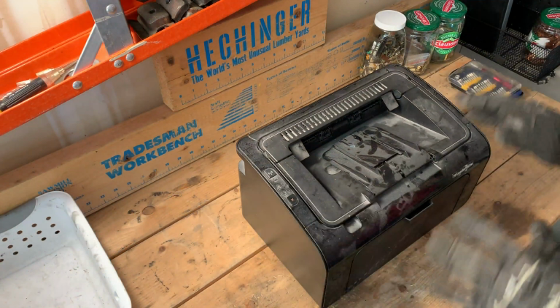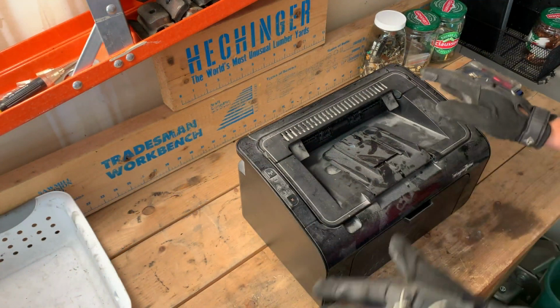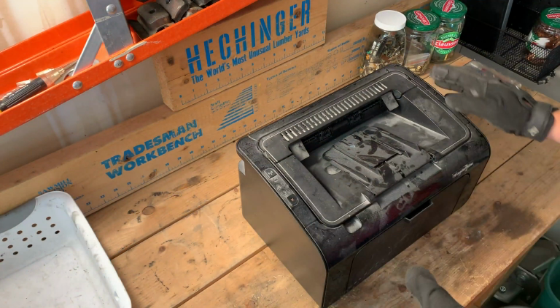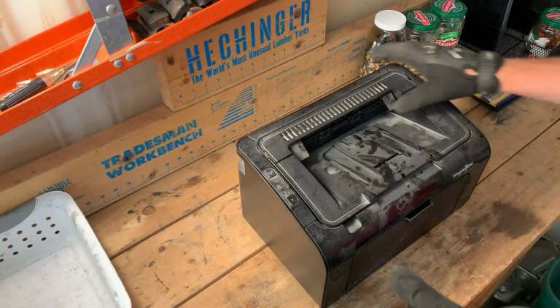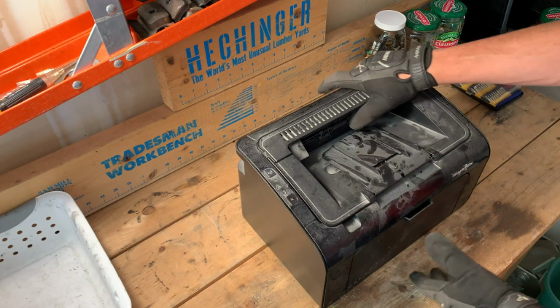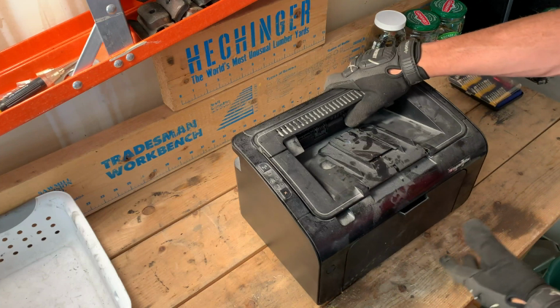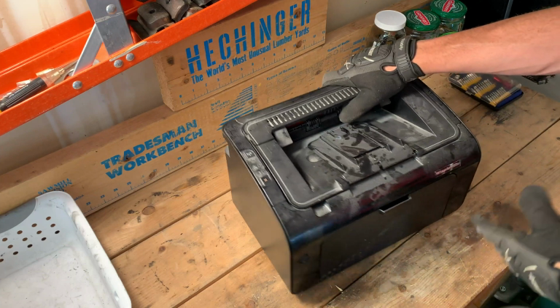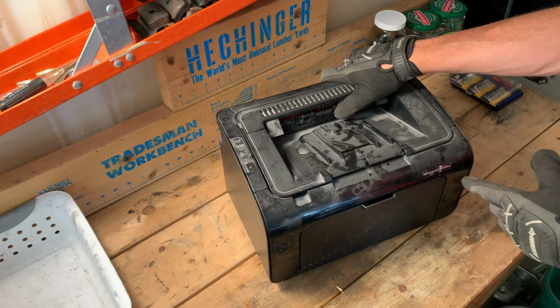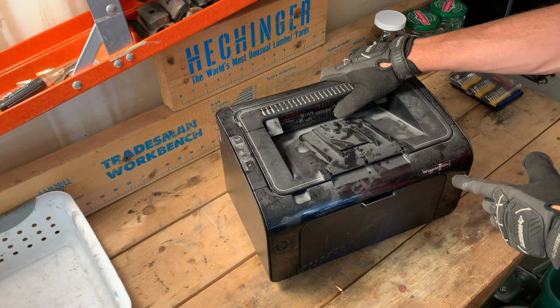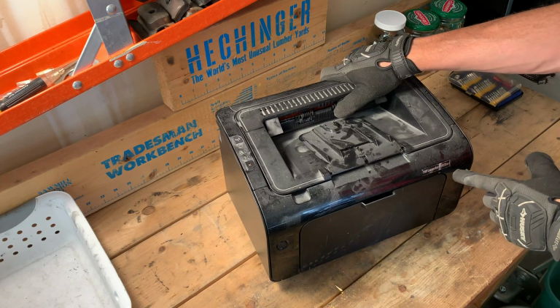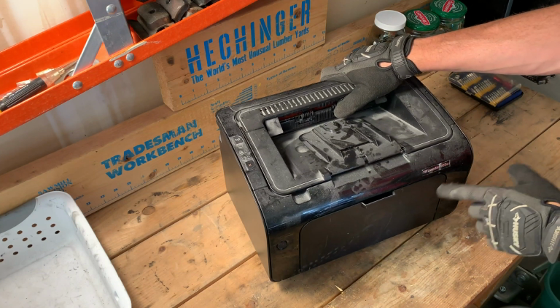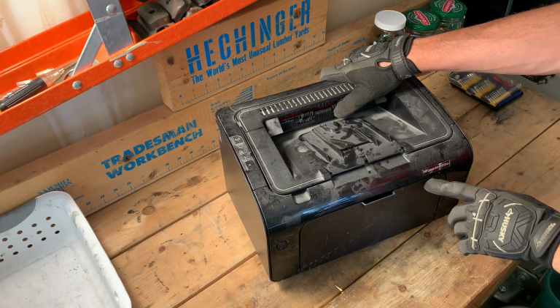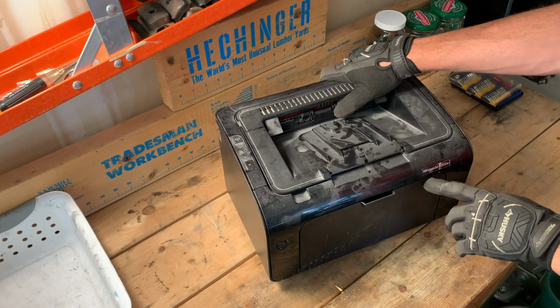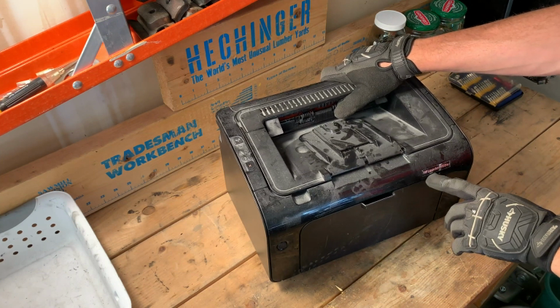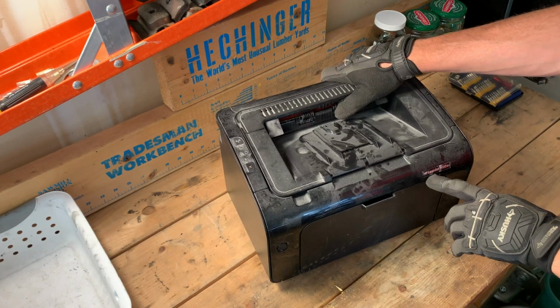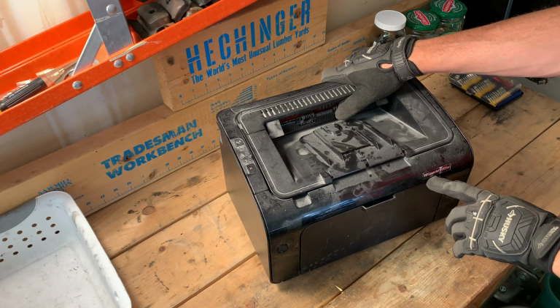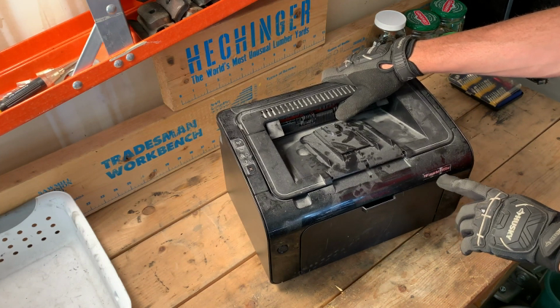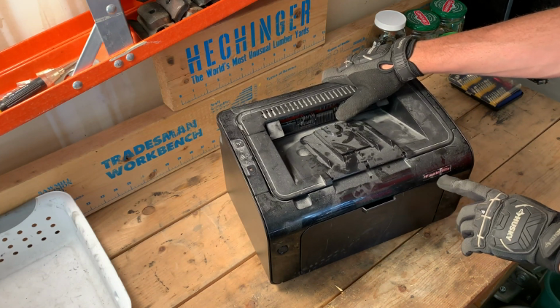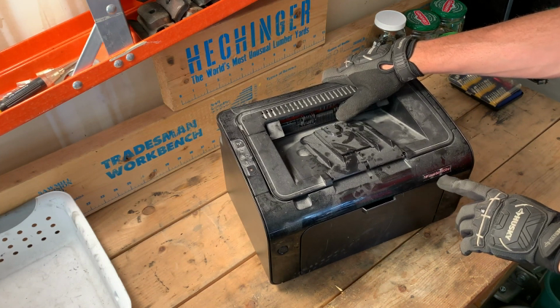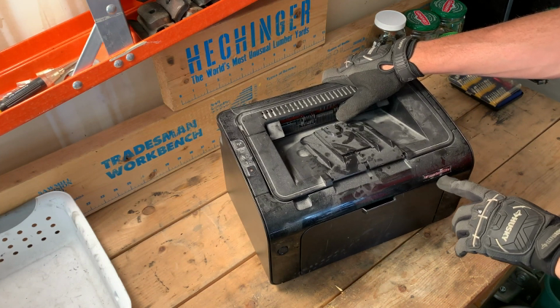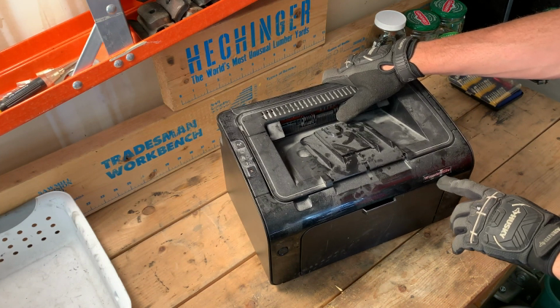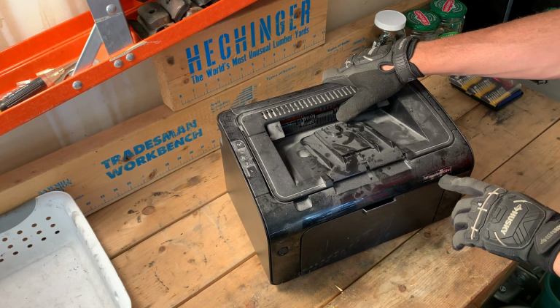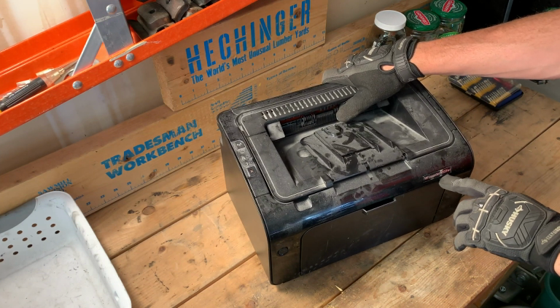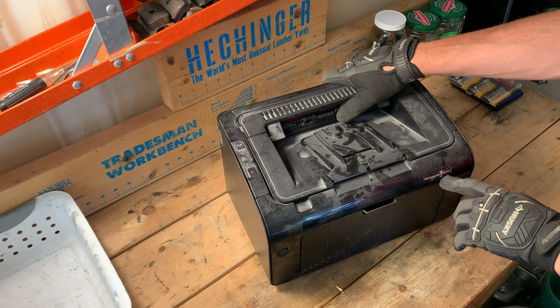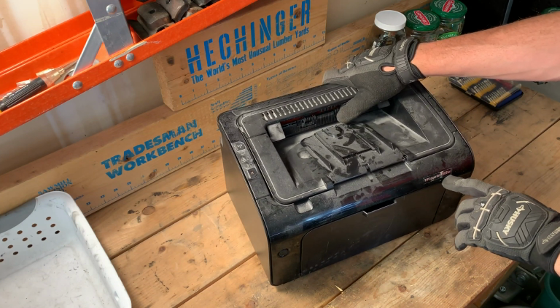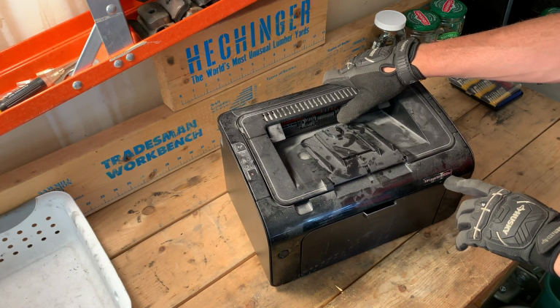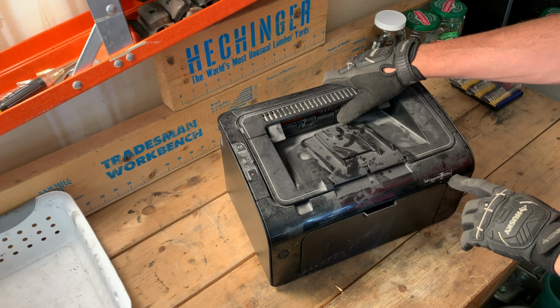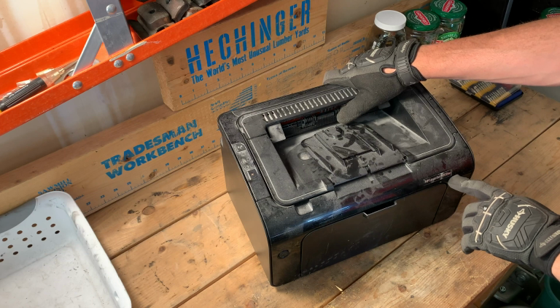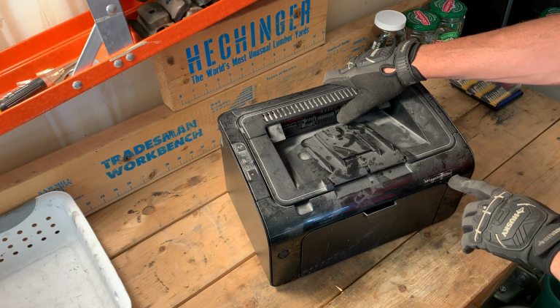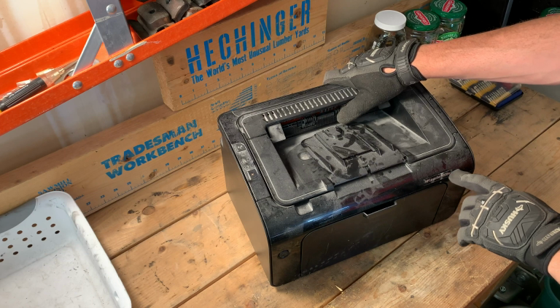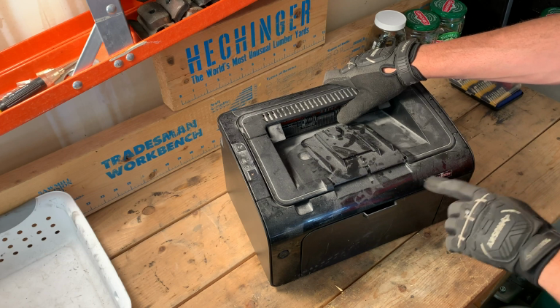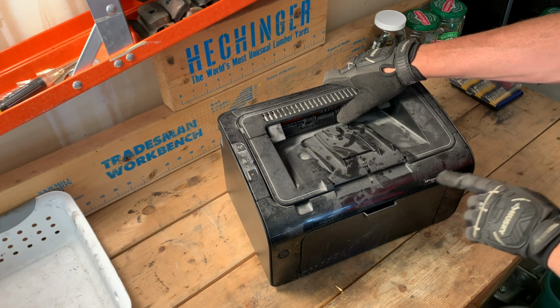This dusty old thing, as you can read right on the front, it's a HP LaserJet P1102 Wireless, or W.